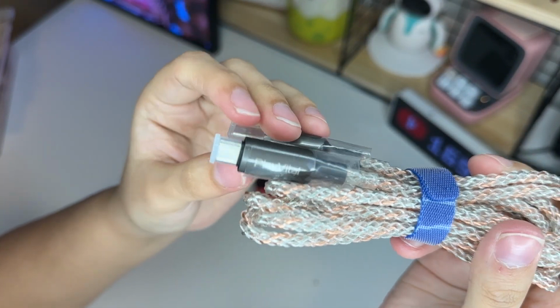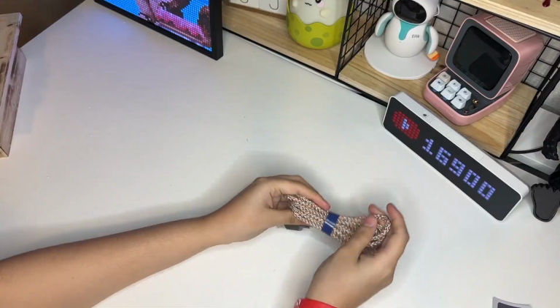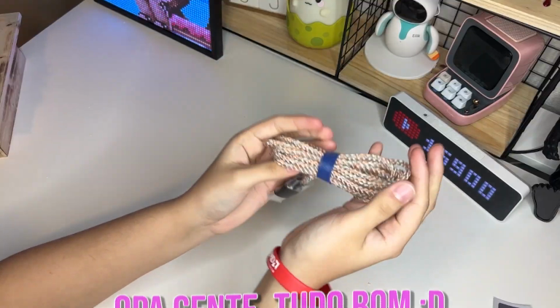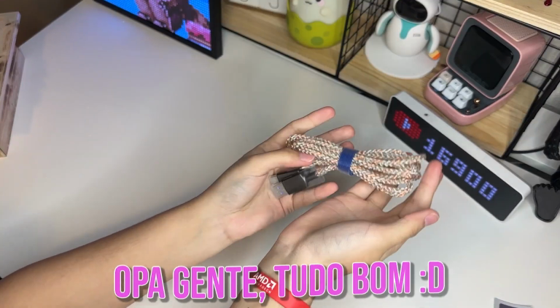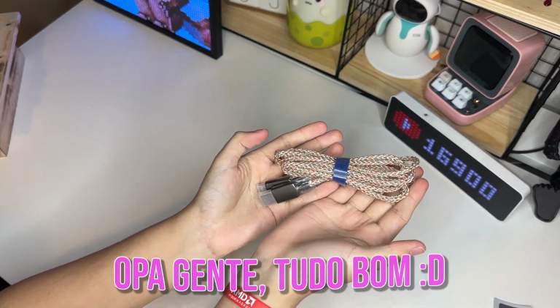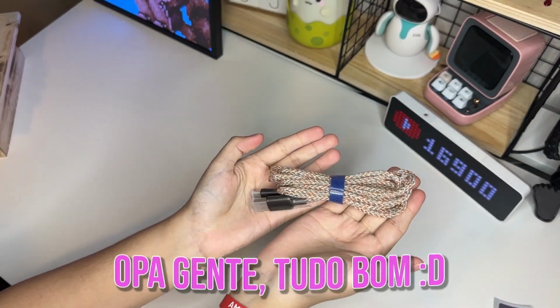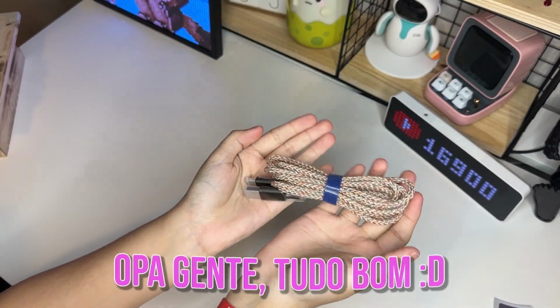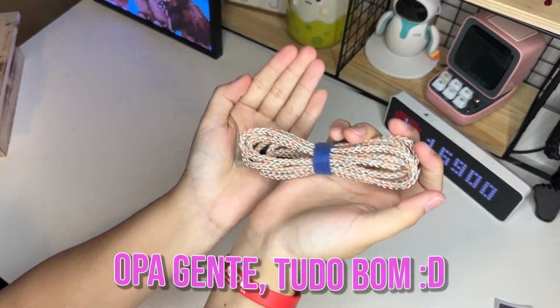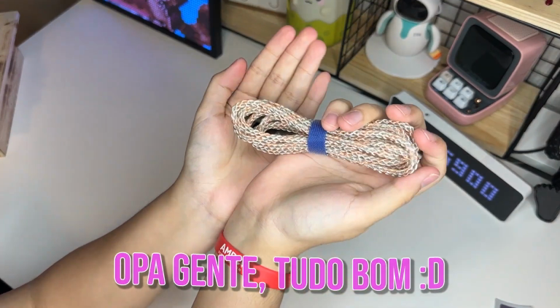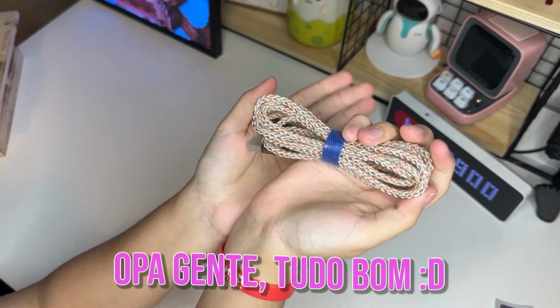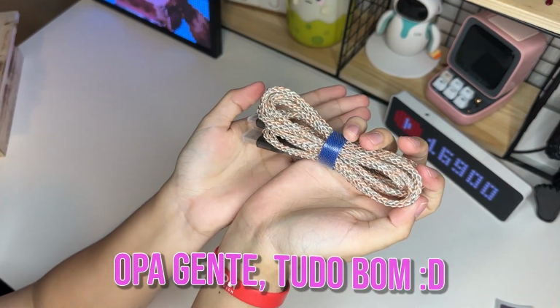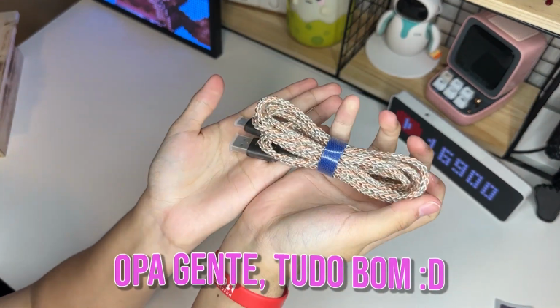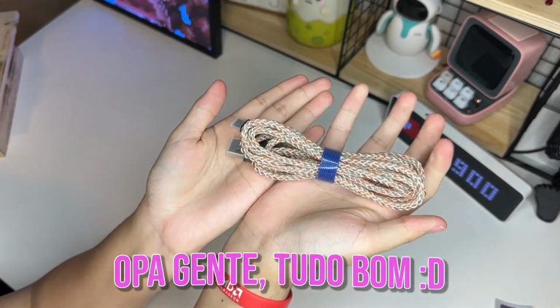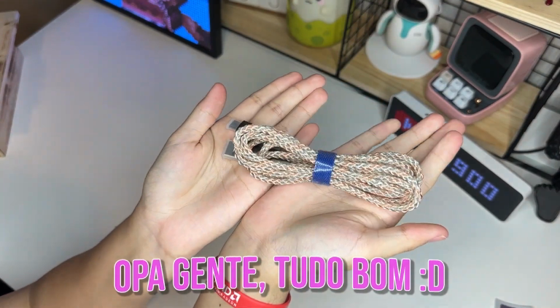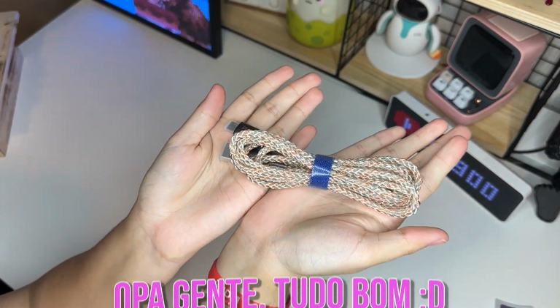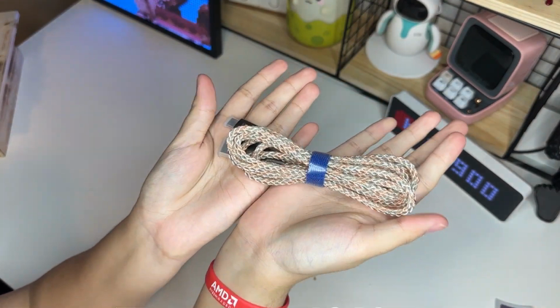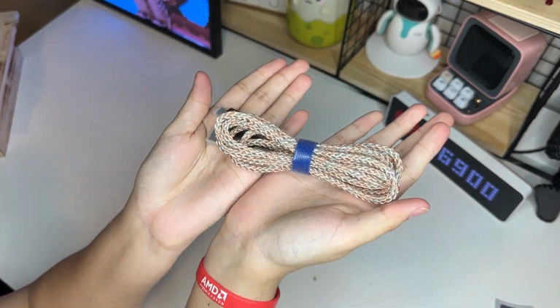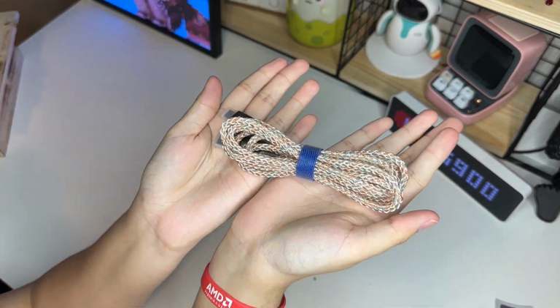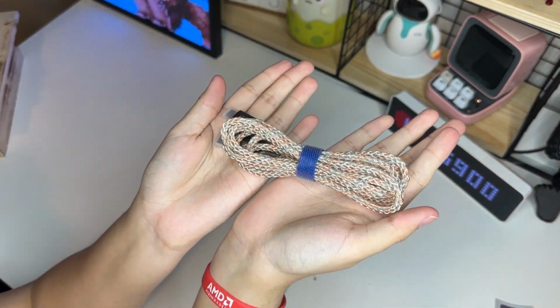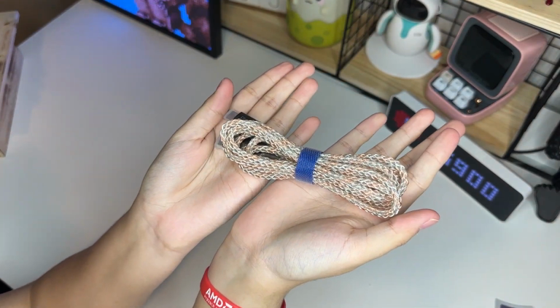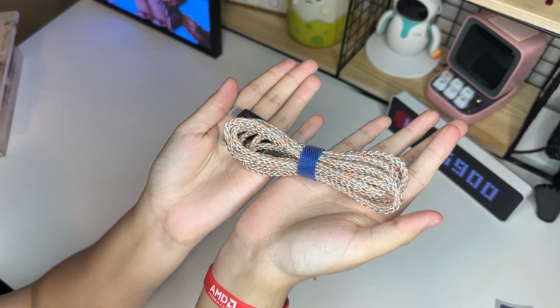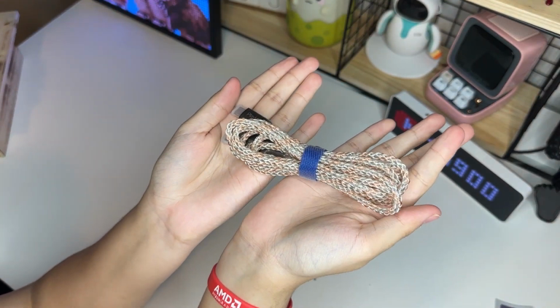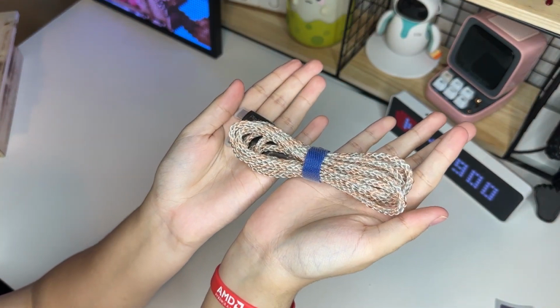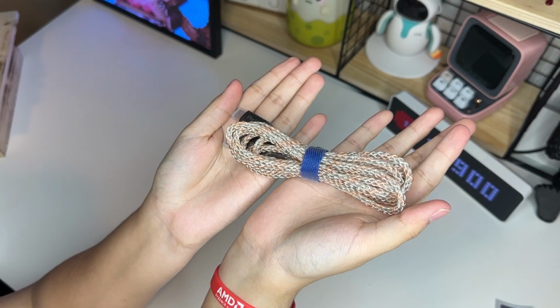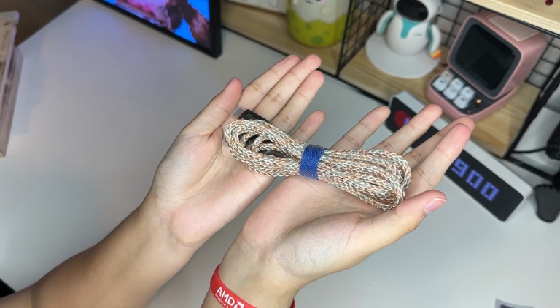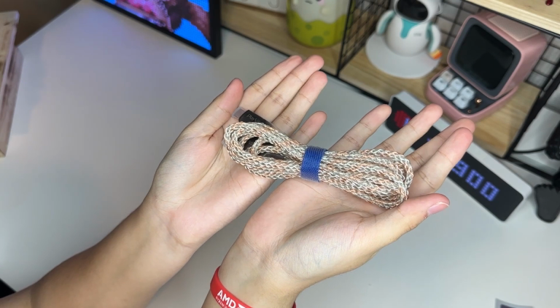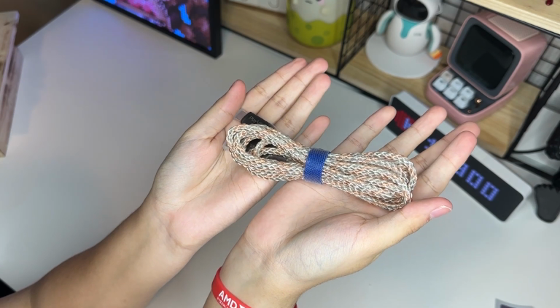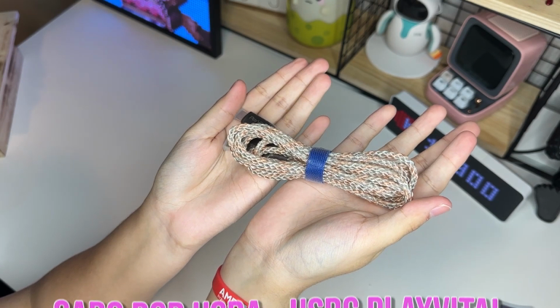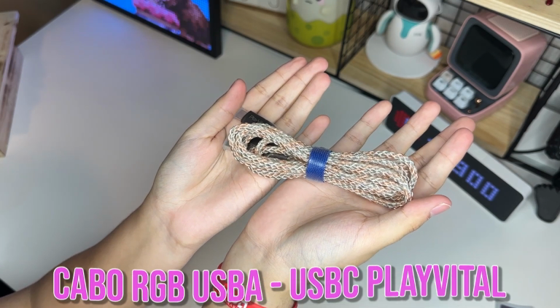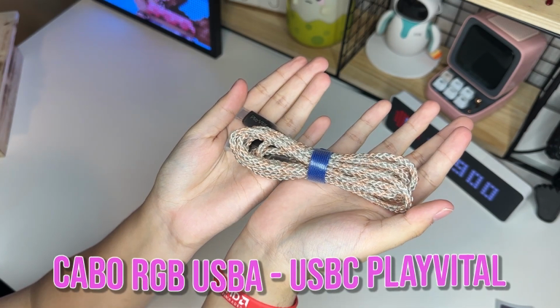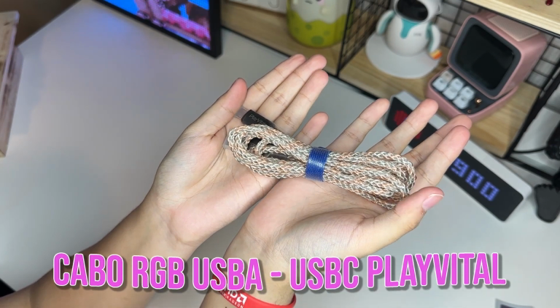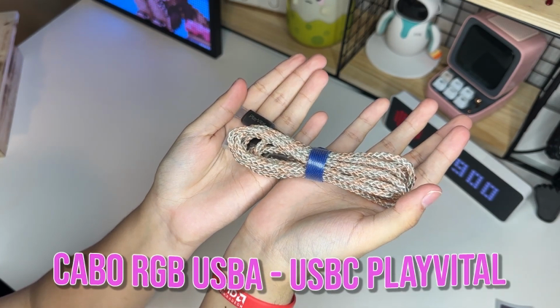Opa gente, tudo bom? Então, hoje eu estou aqui com mais um produtinho da Play Vita, que é esse cabinho aqui de LED, tá?